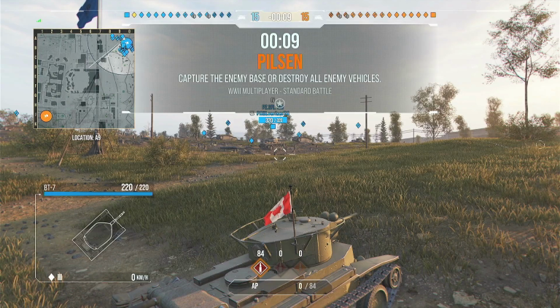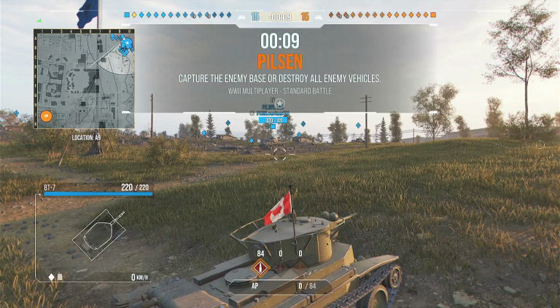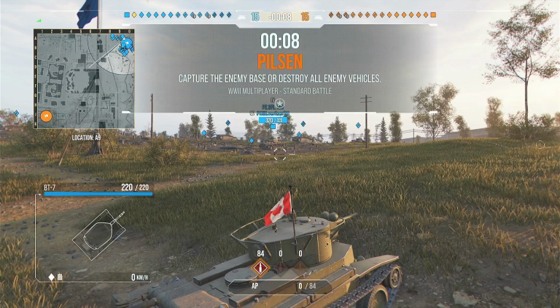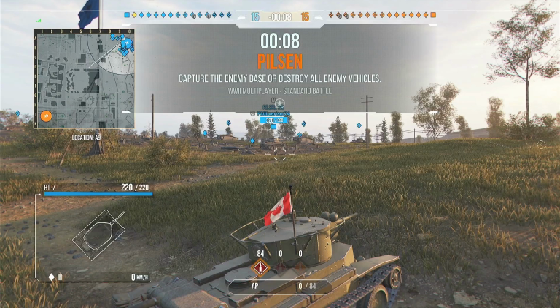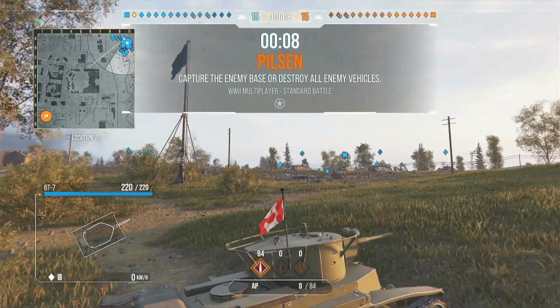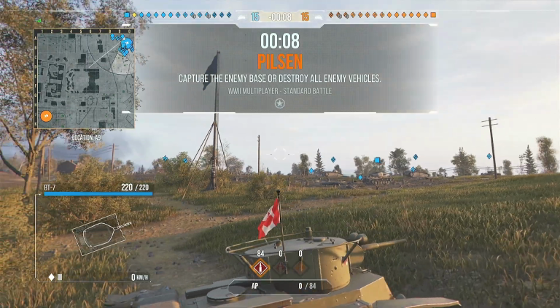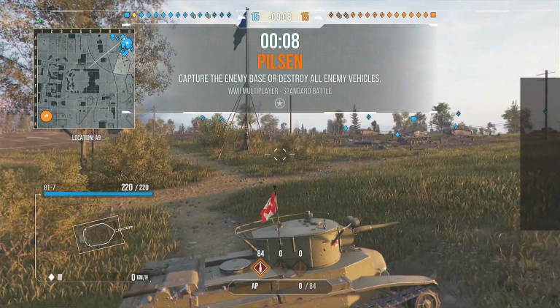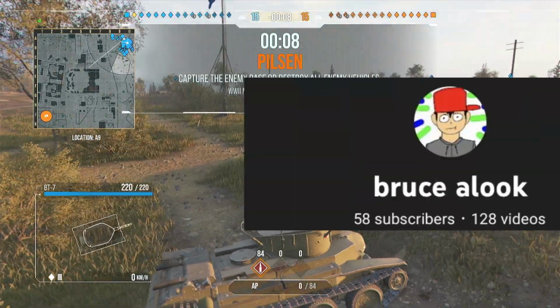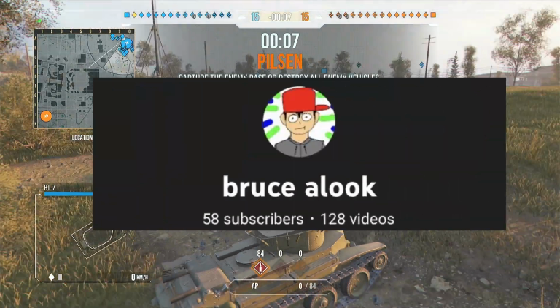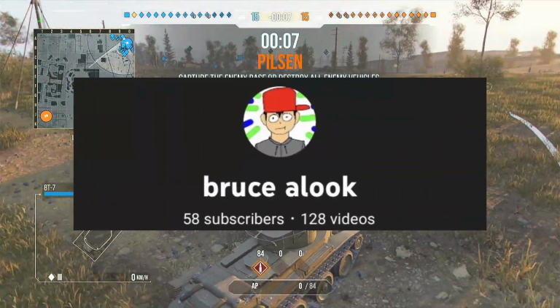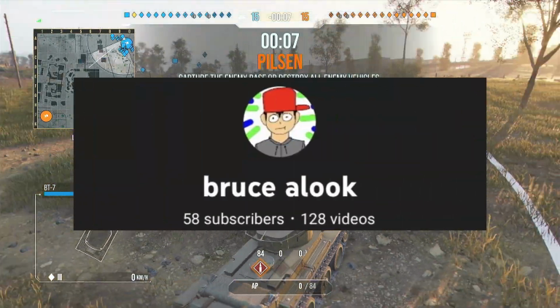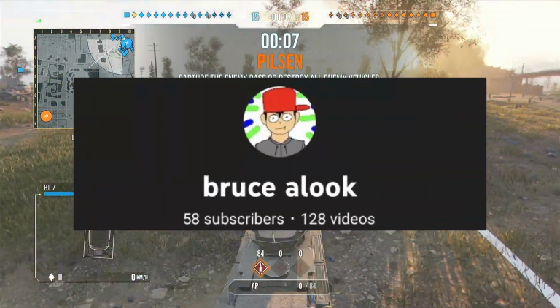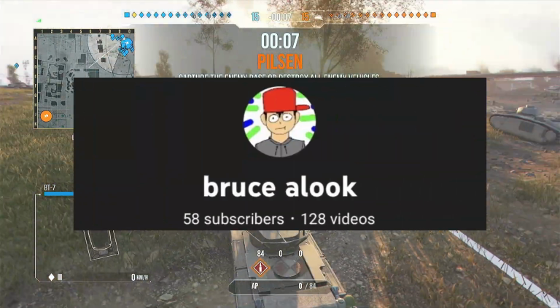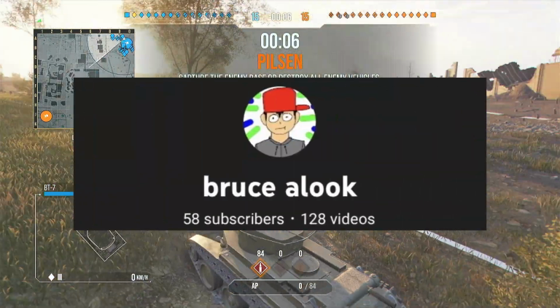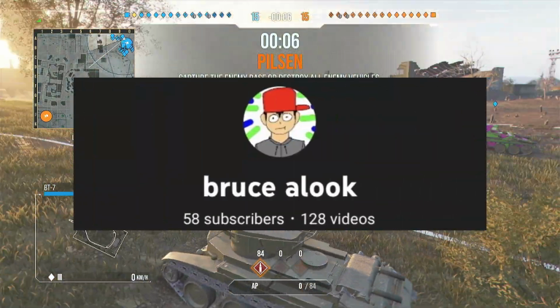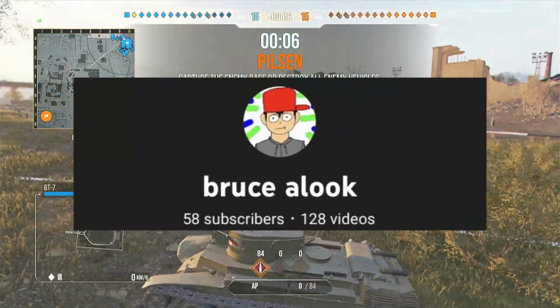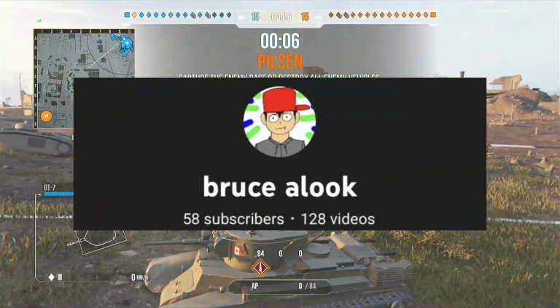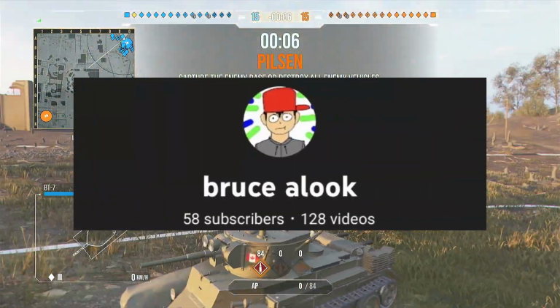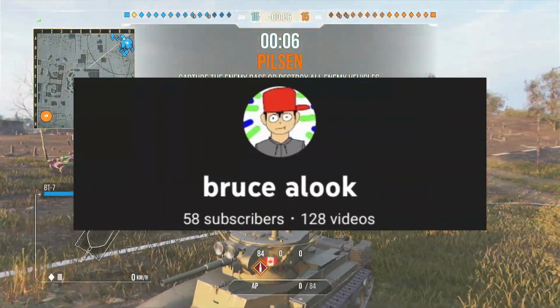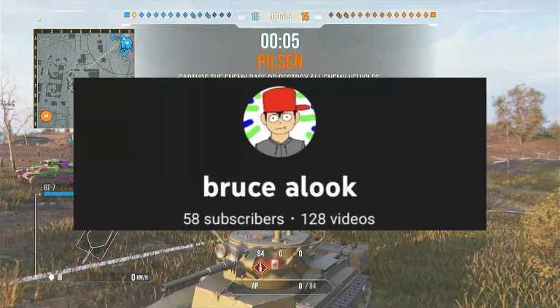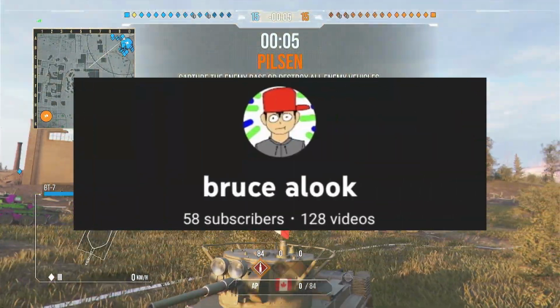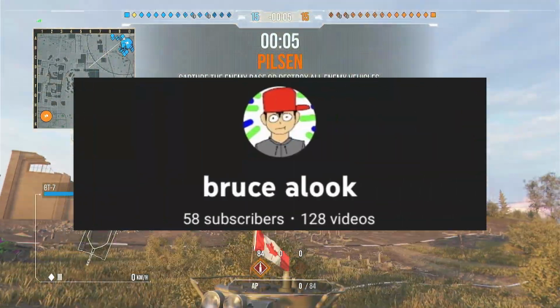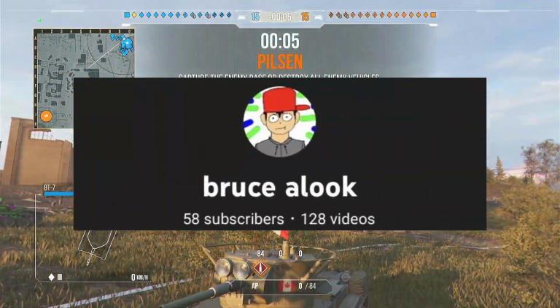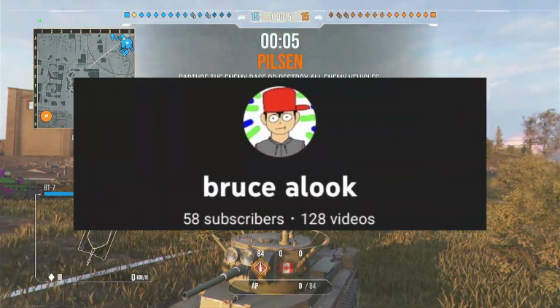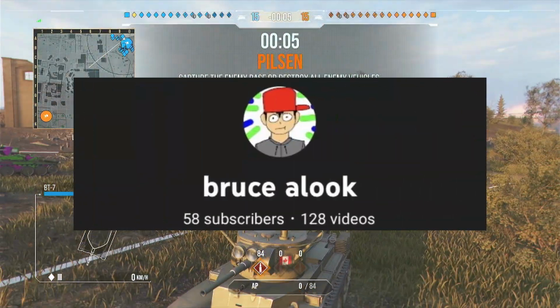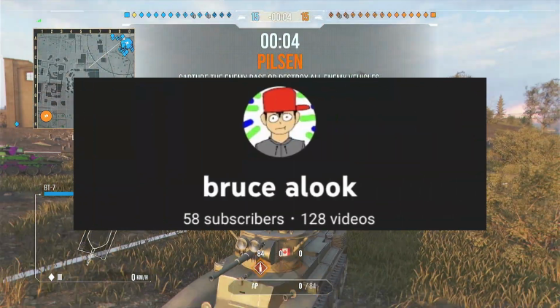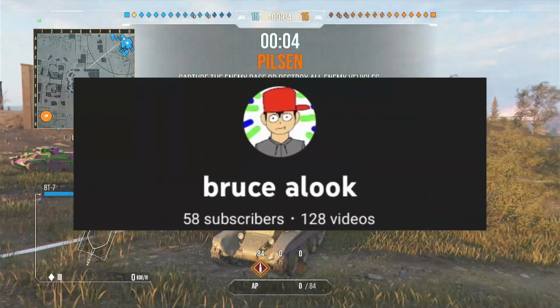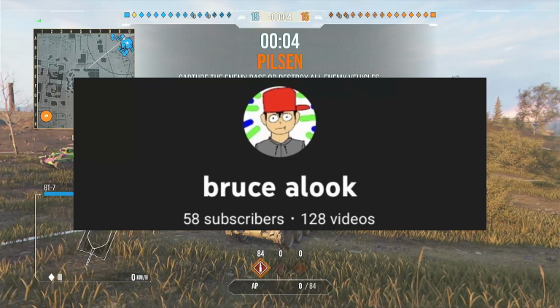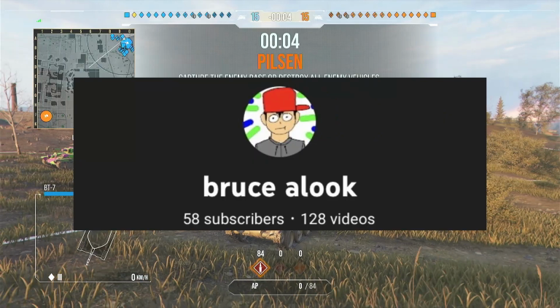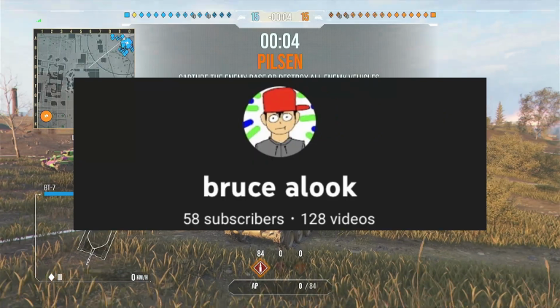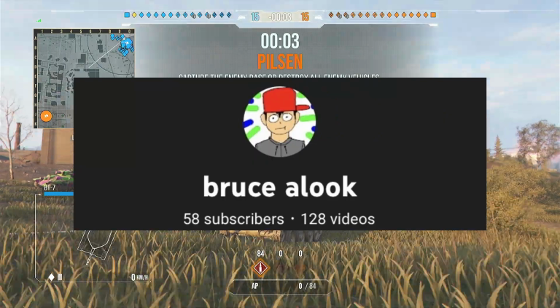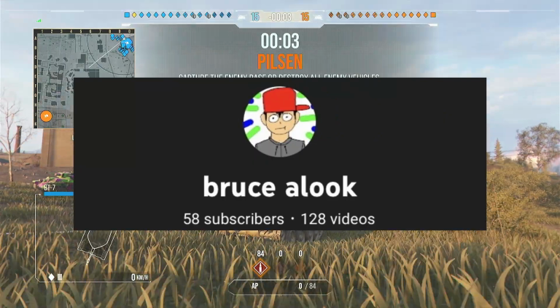Hey guys, it's Blue Salop and welcome to this video. Today I have a video explaining my art style and how I got into it.